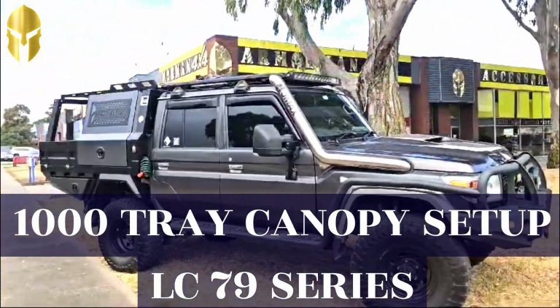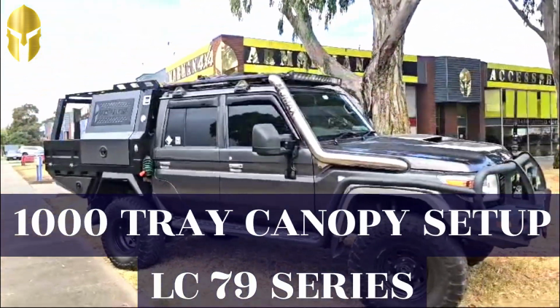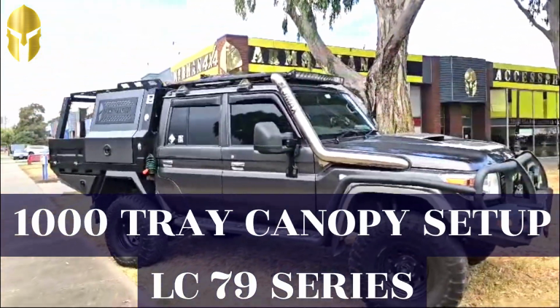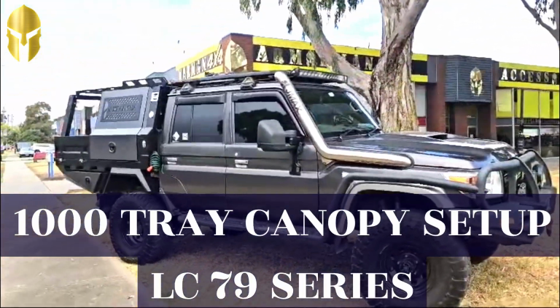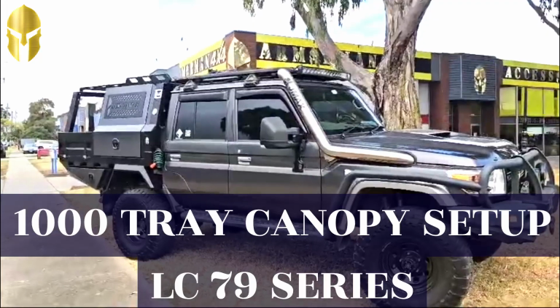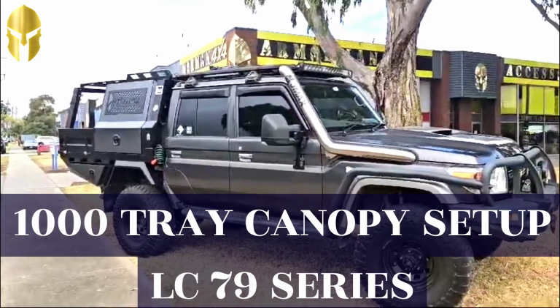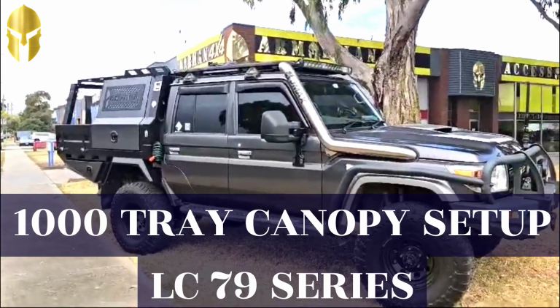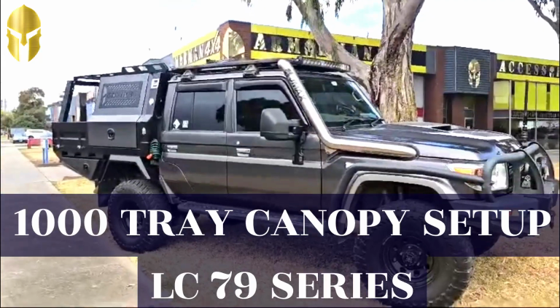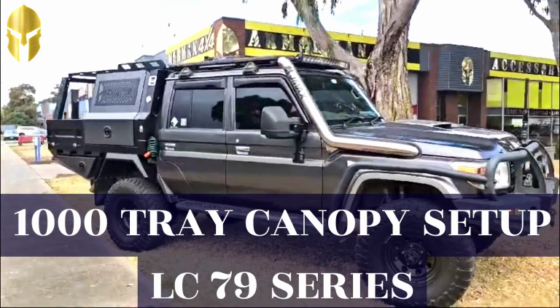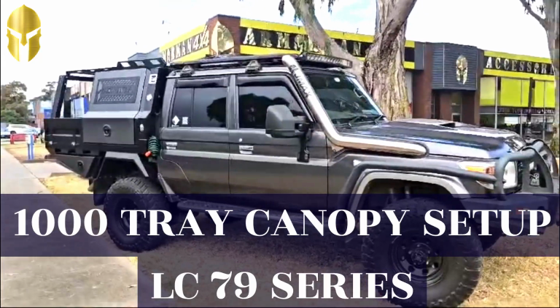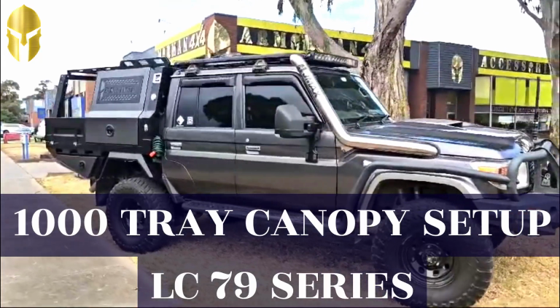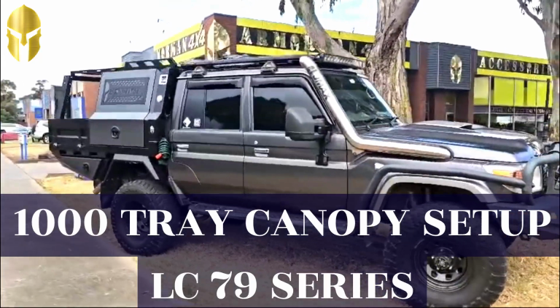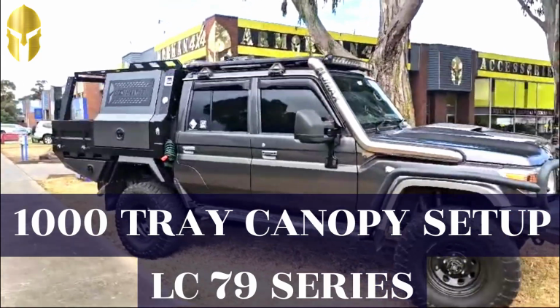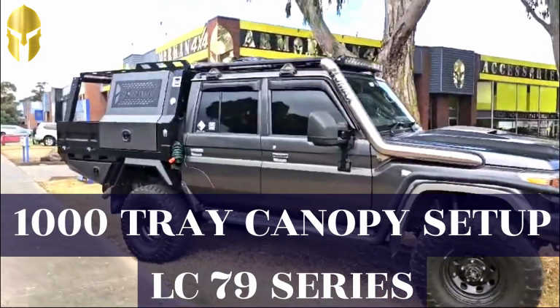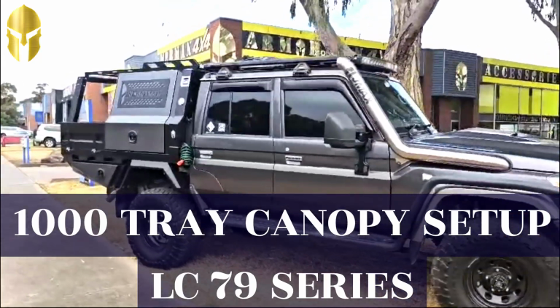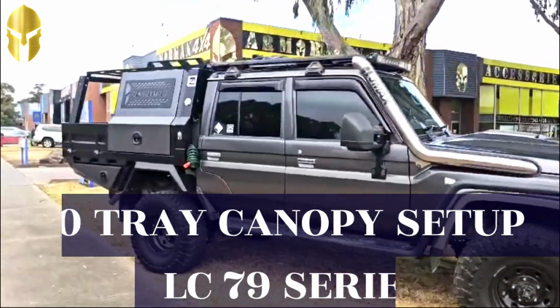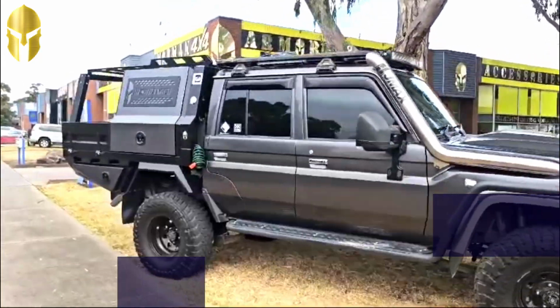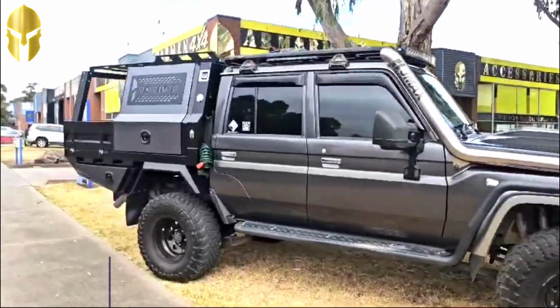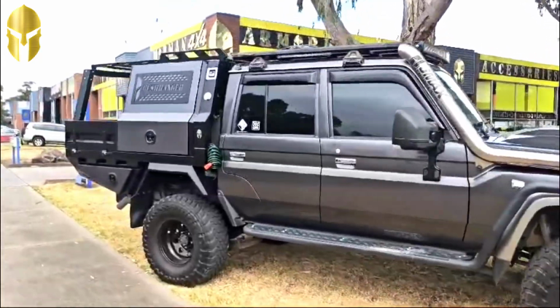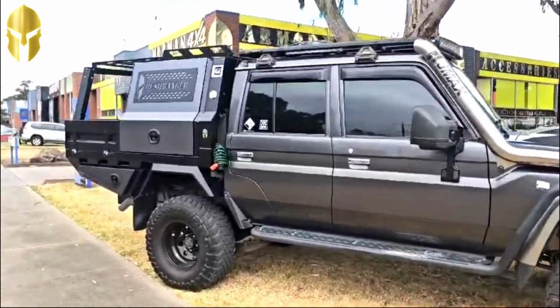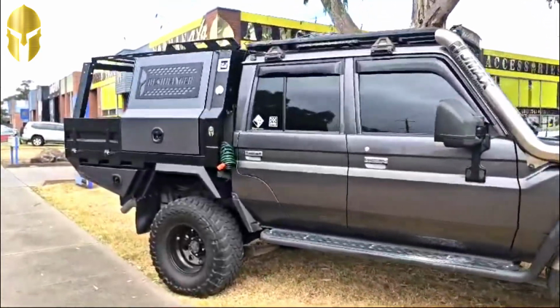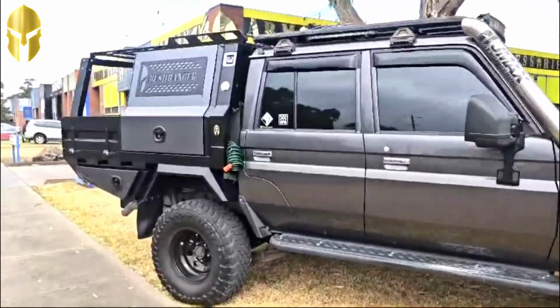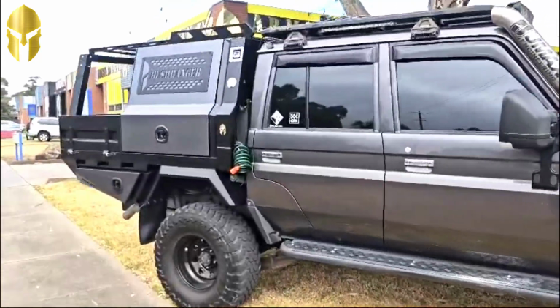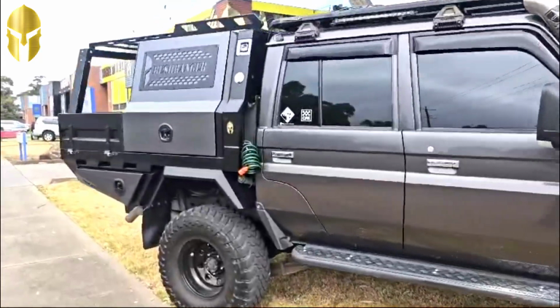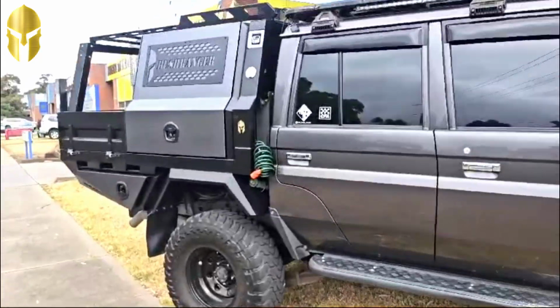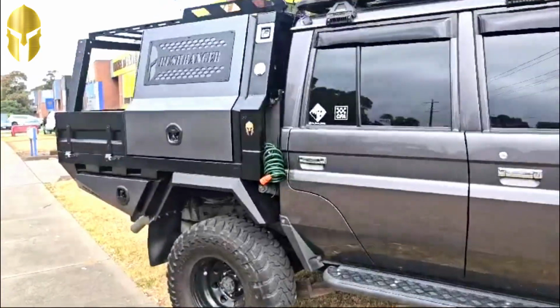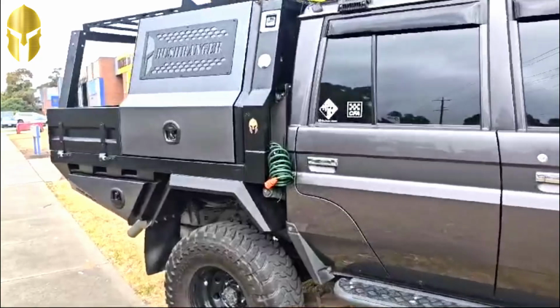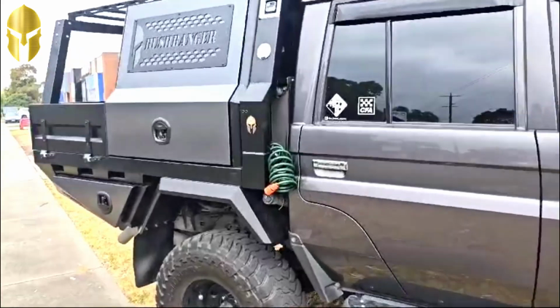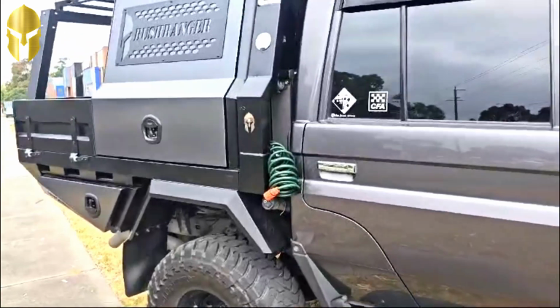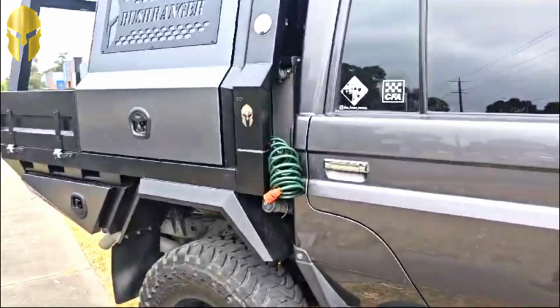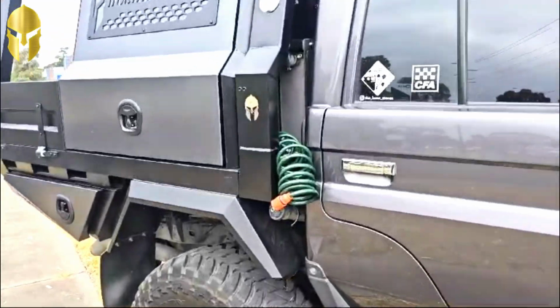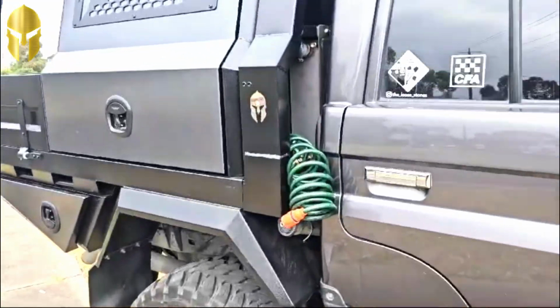Push Ranger Trek Canopy by Armorman 4x4. Stainless steel water tank in the headboard.